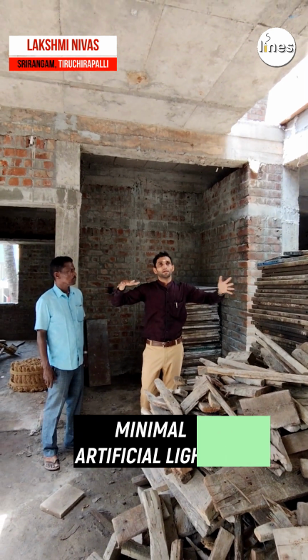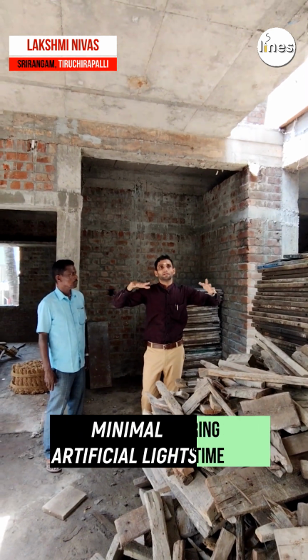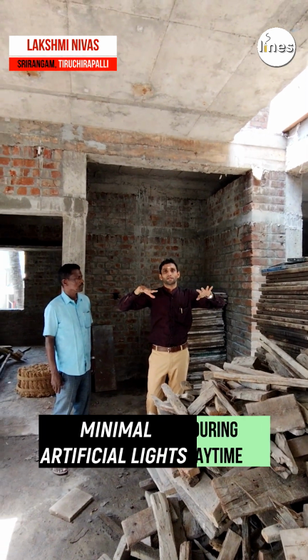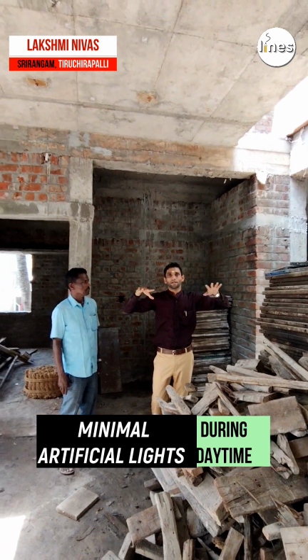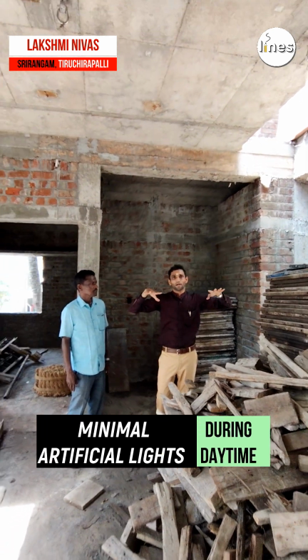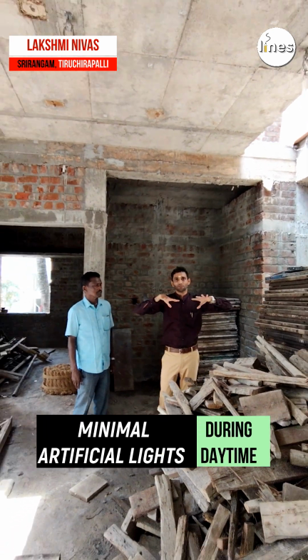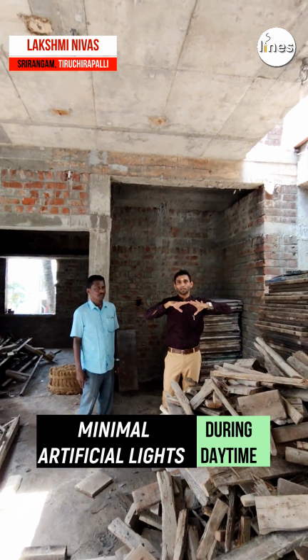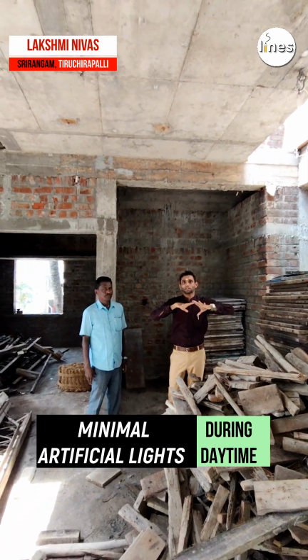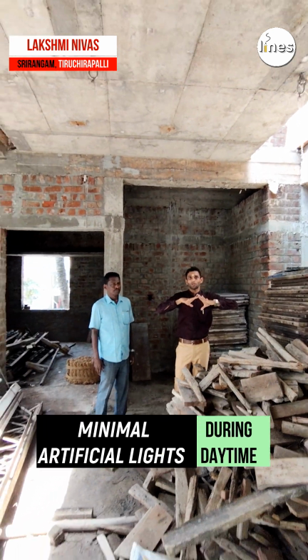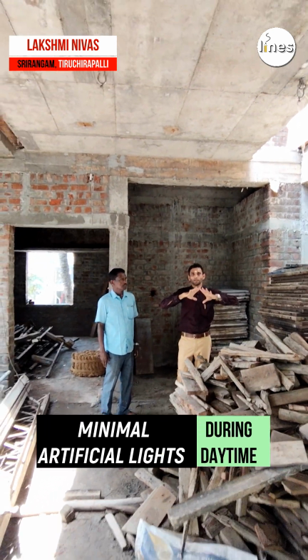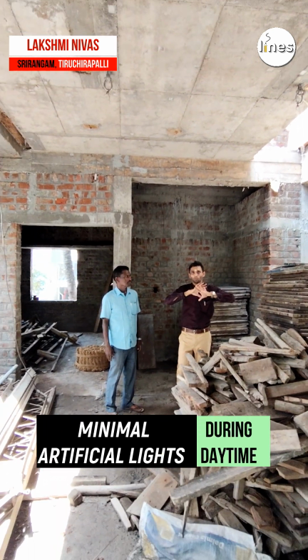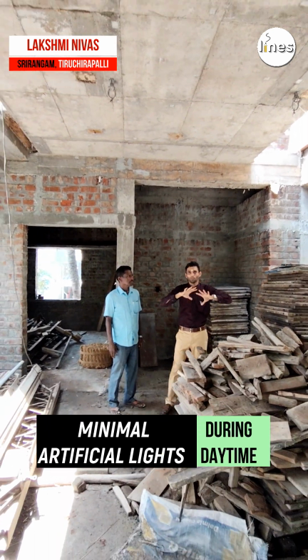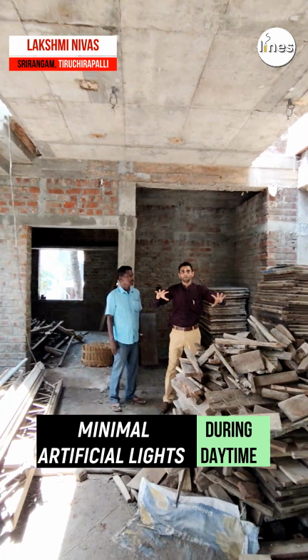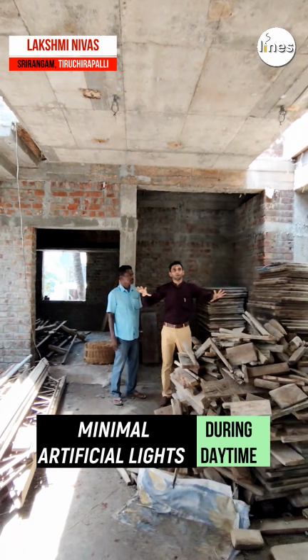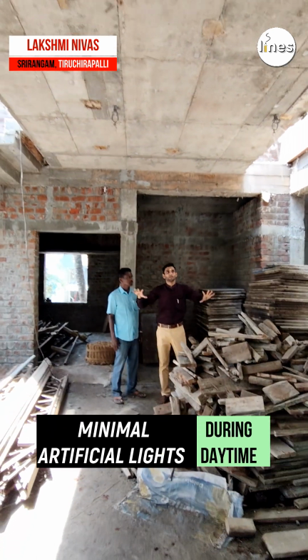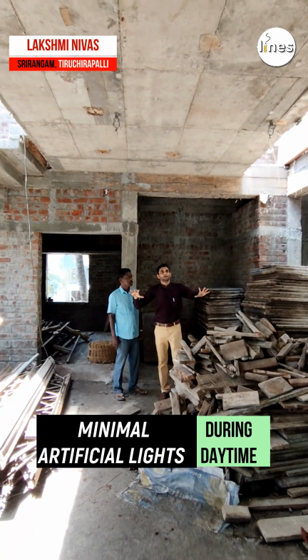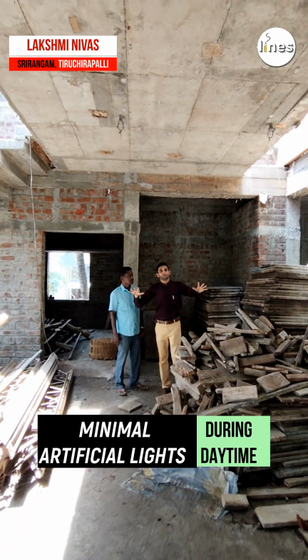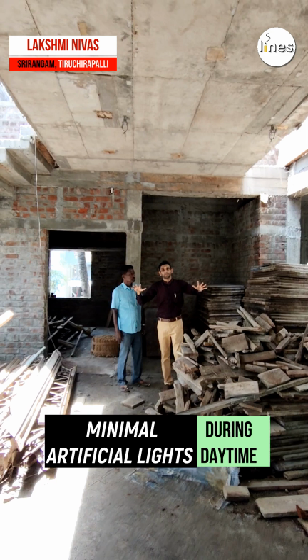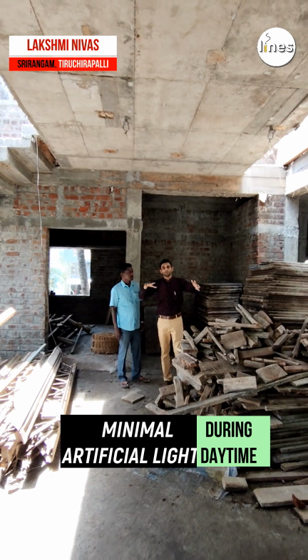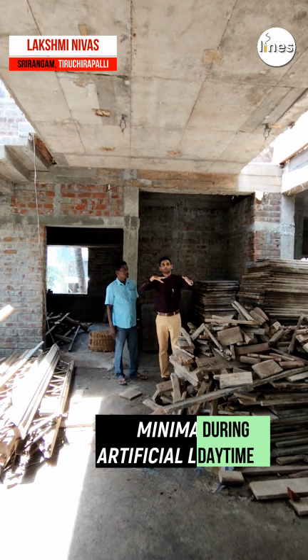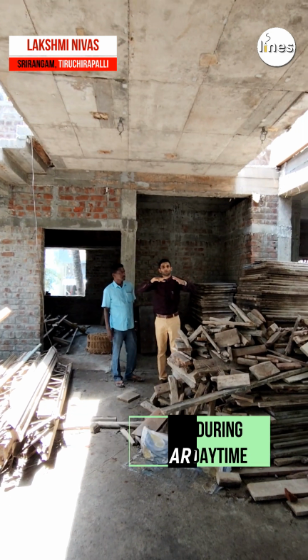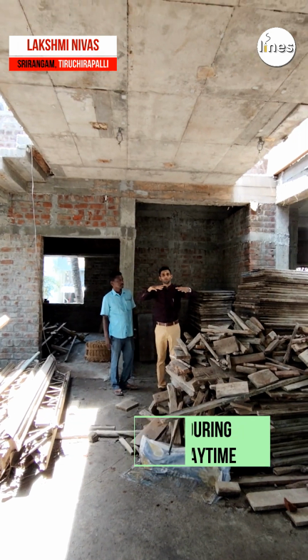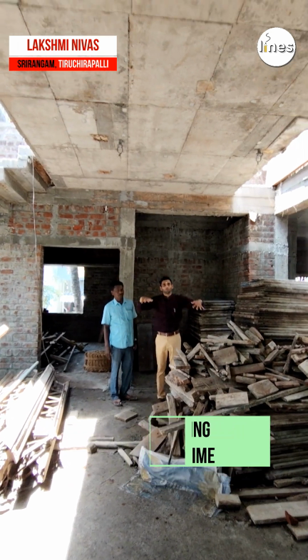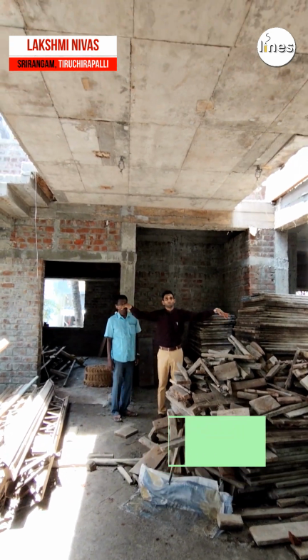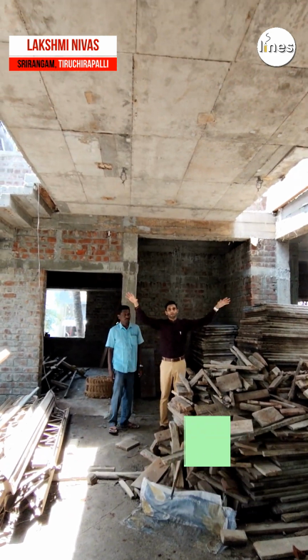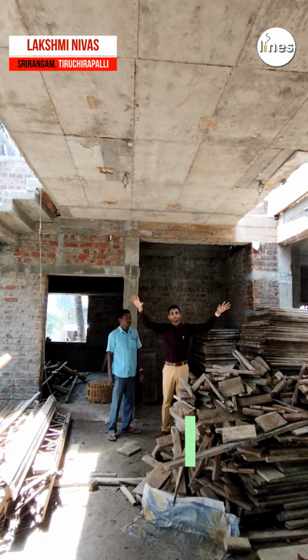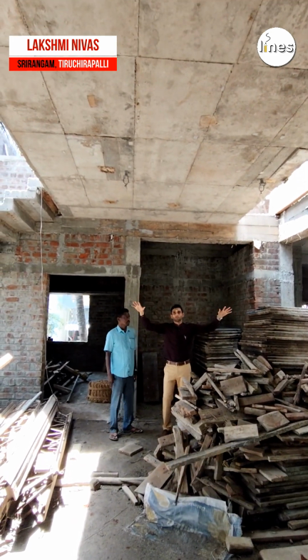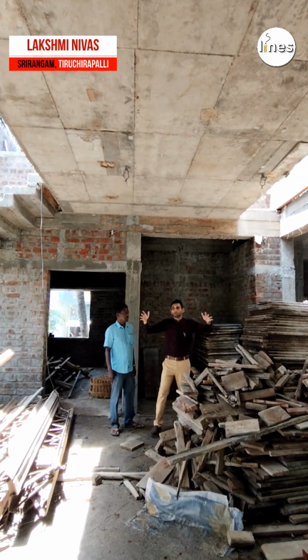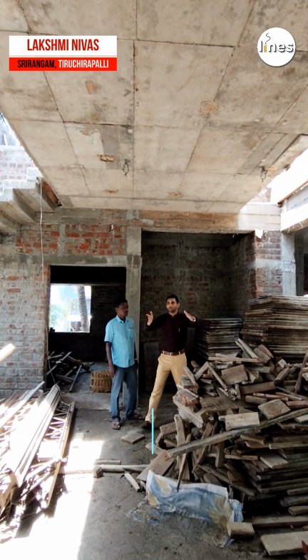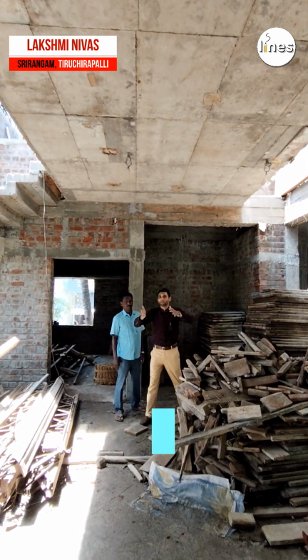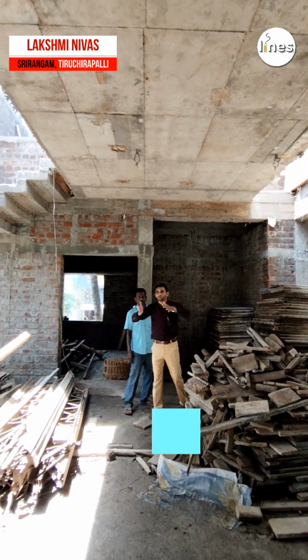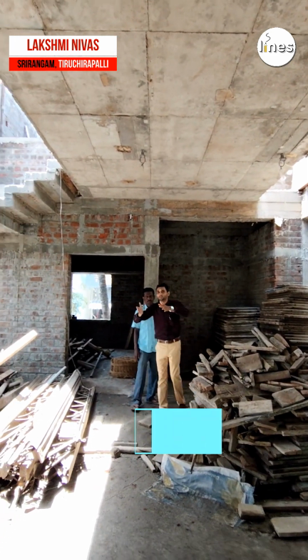During the daytime the house is sunlit, so artificial lighting is kept very minimal. The house is totally open and airy, with hot air removed naturally.